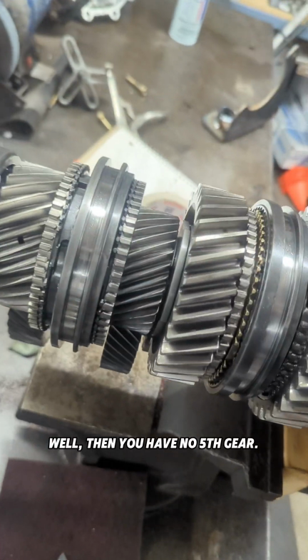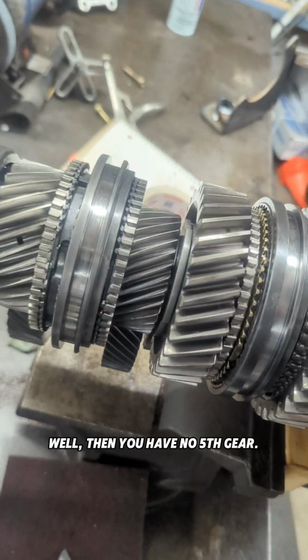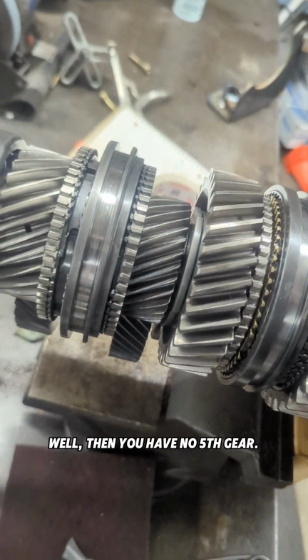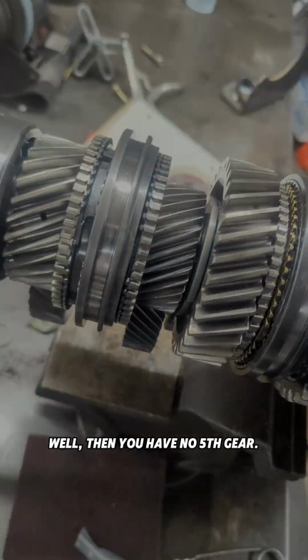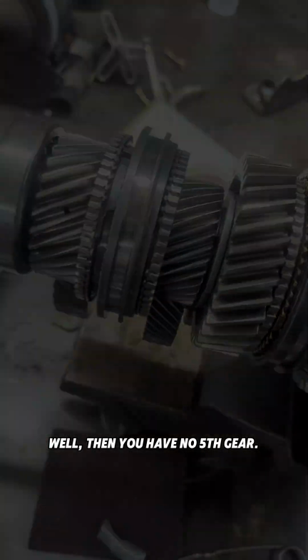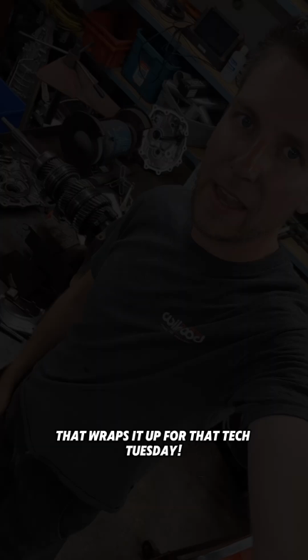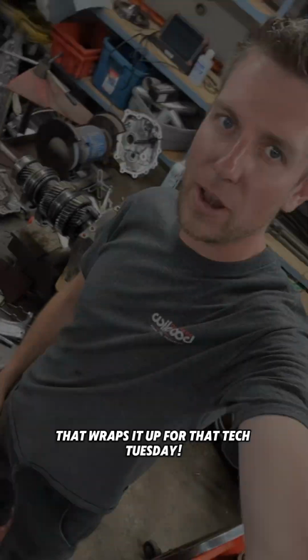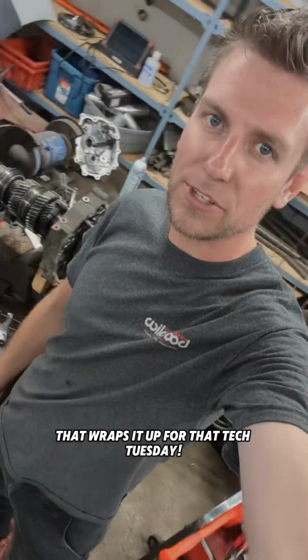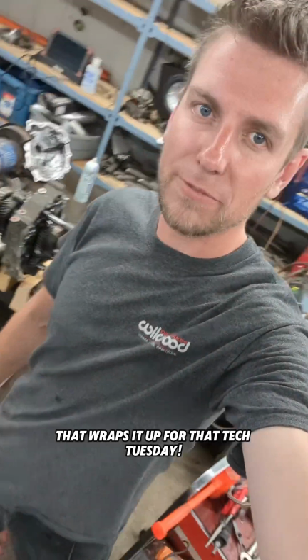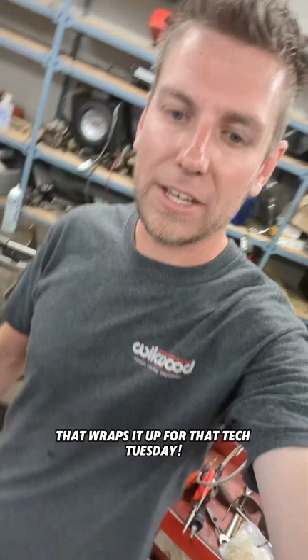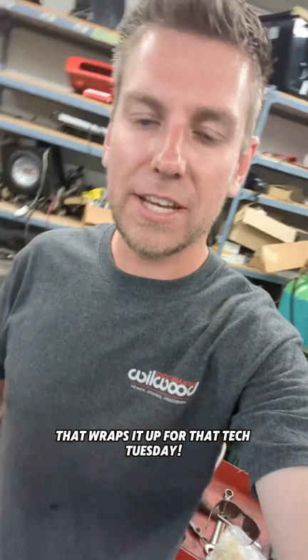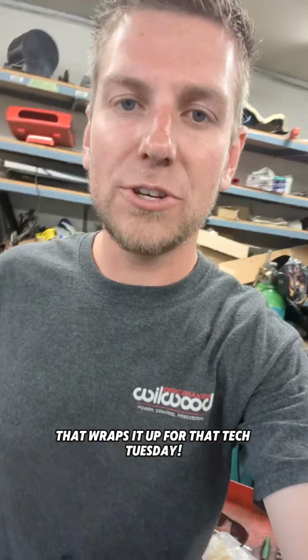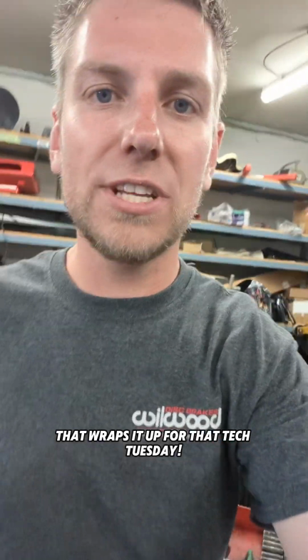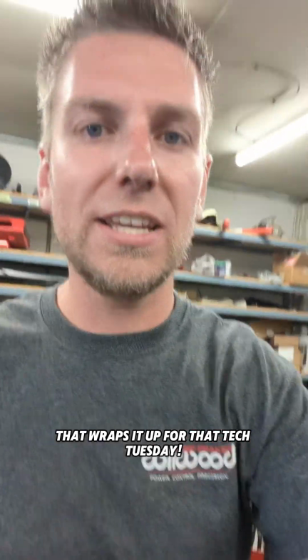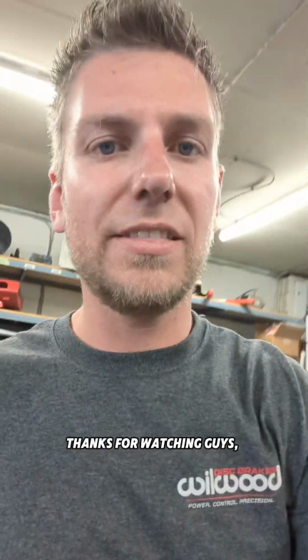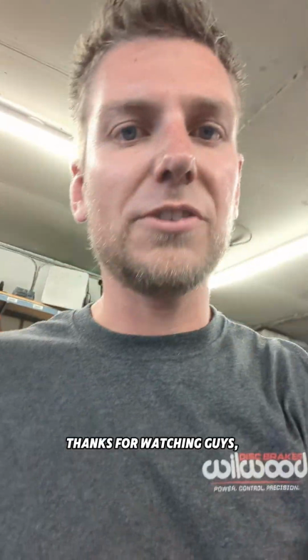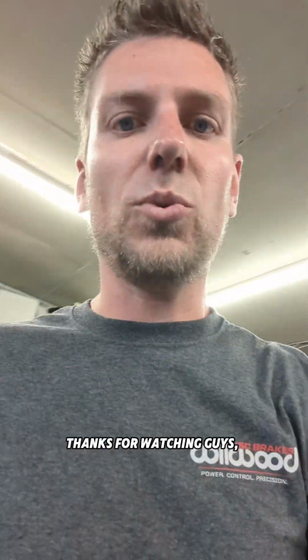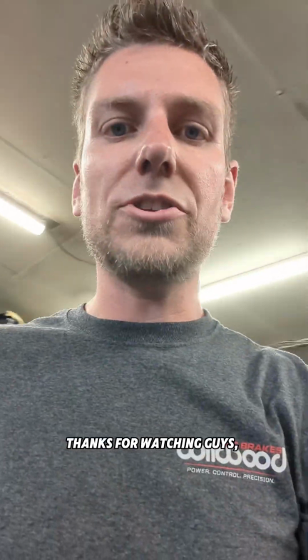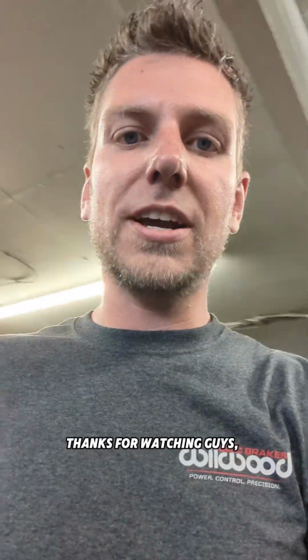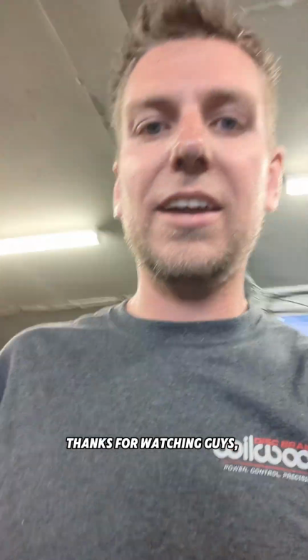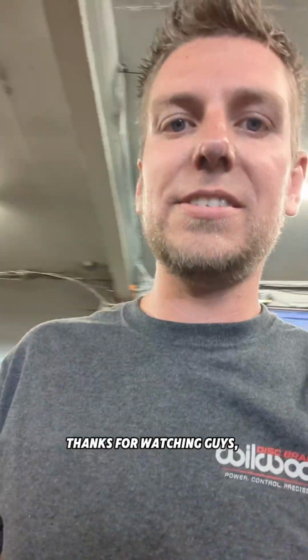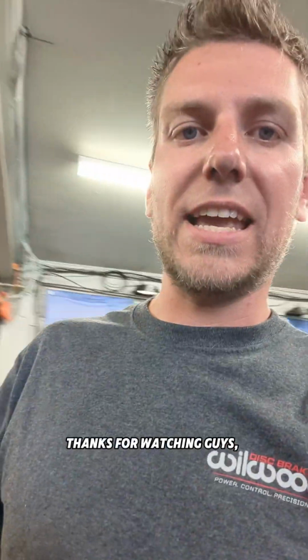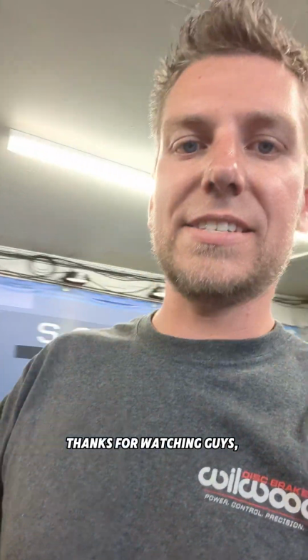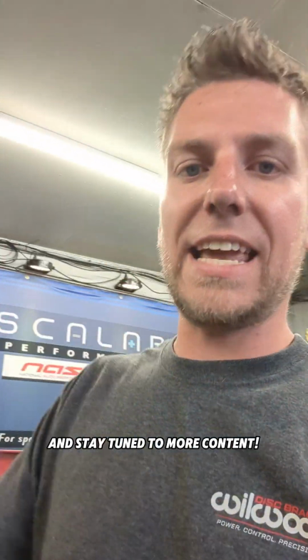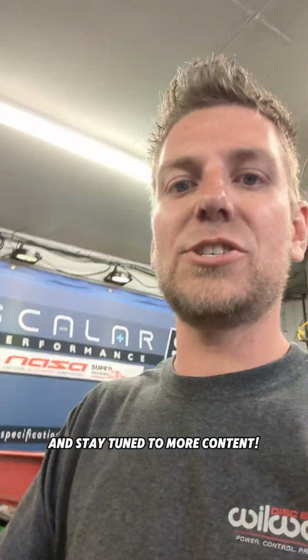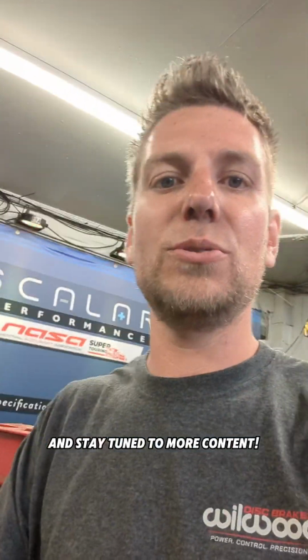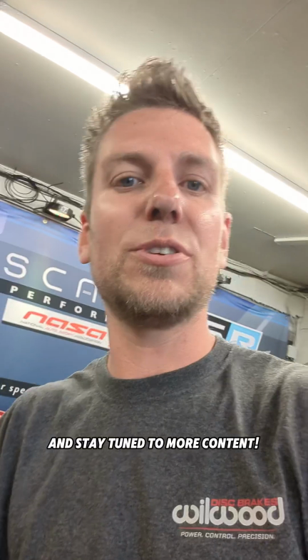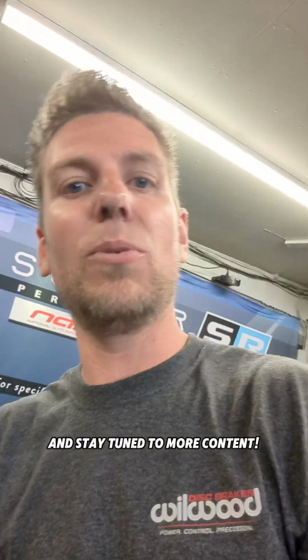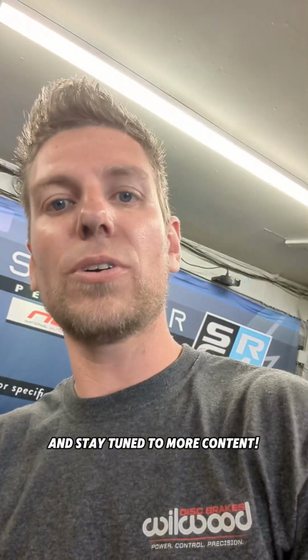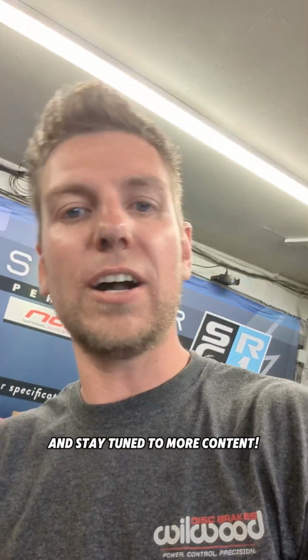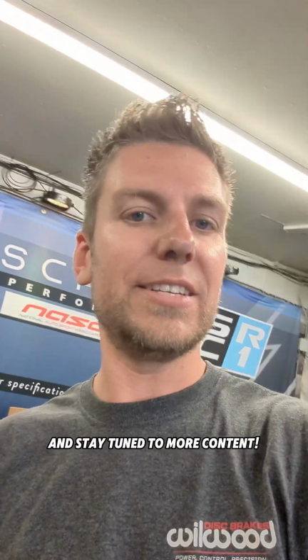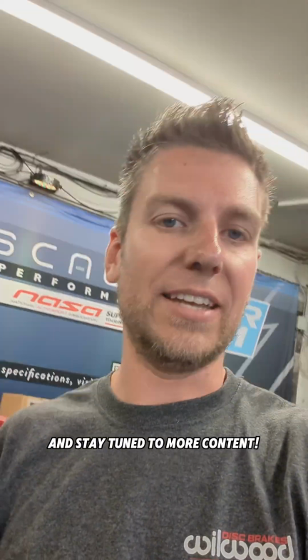And that wraps it up for that Tech Tuesday. Thanks for watching, guys, and stay tuned for more content.